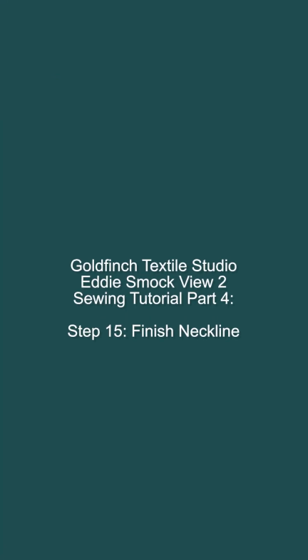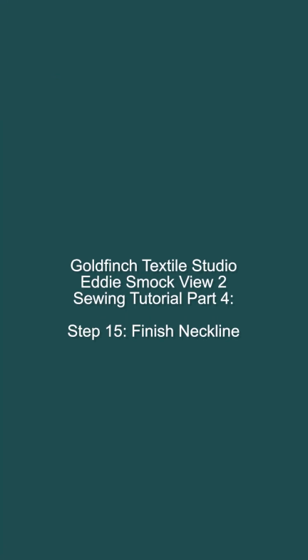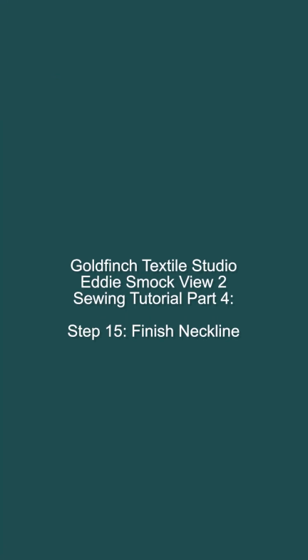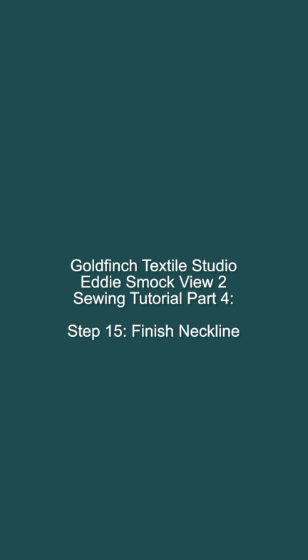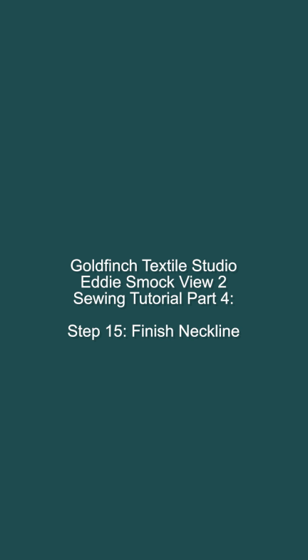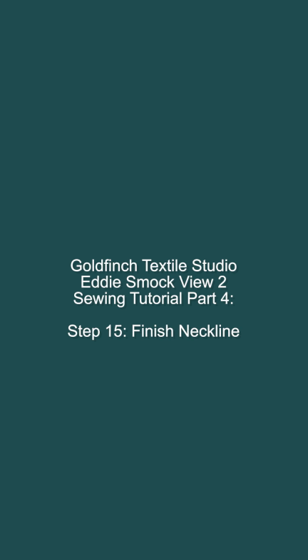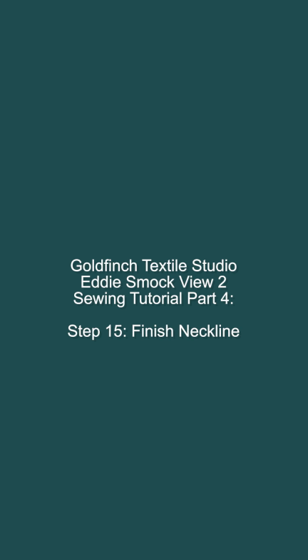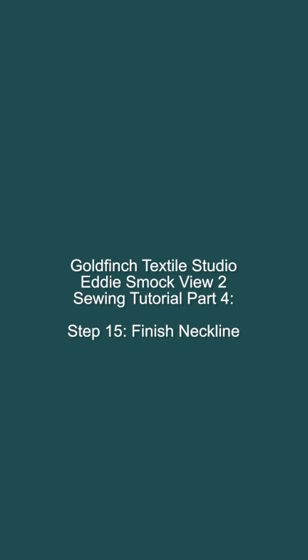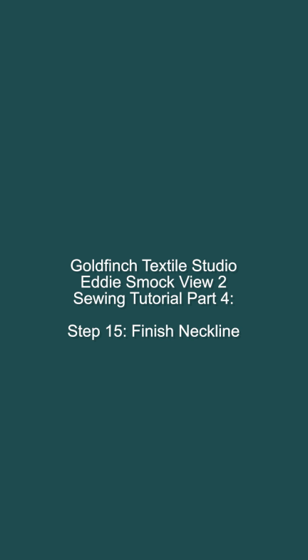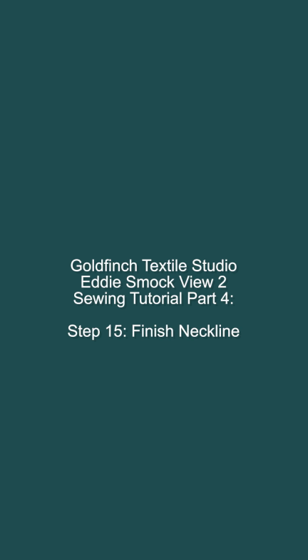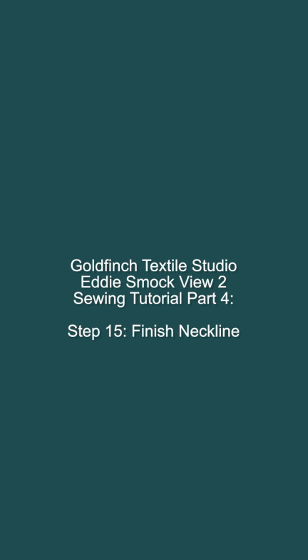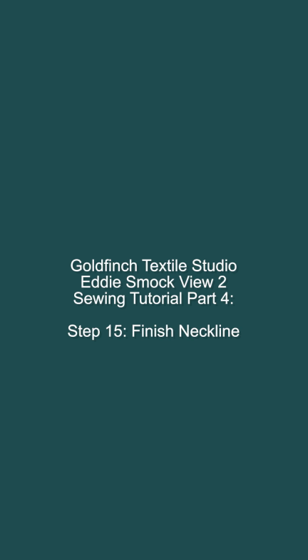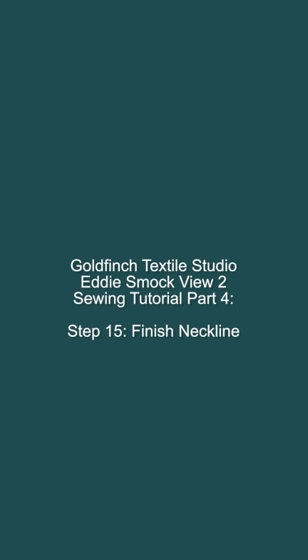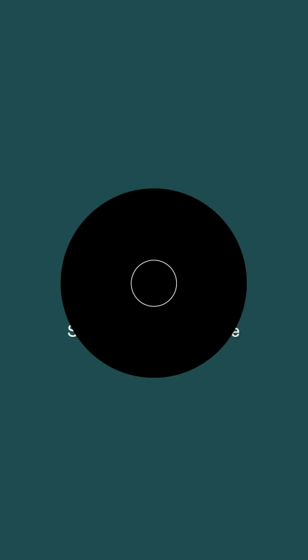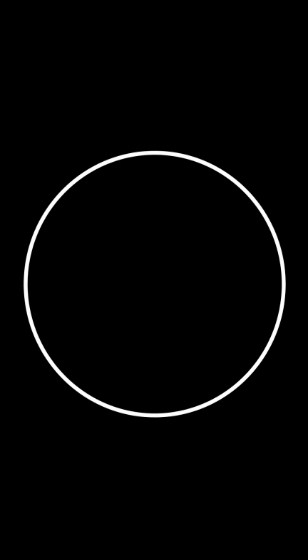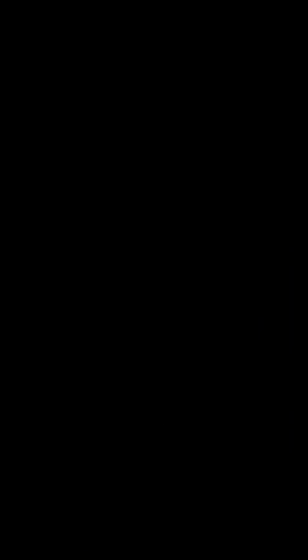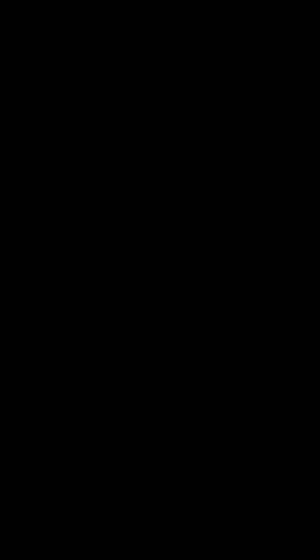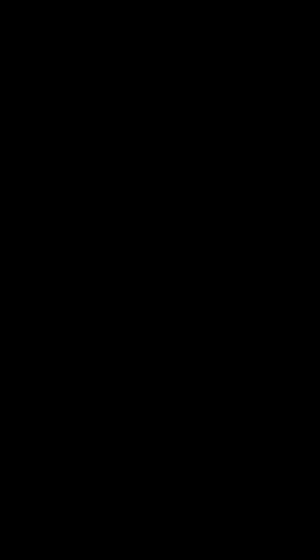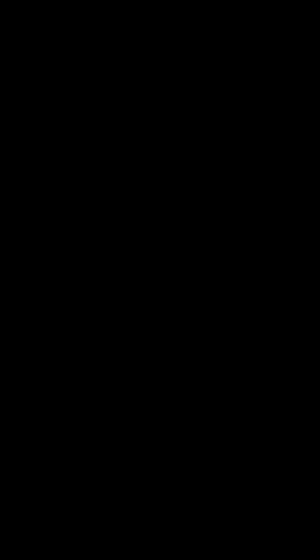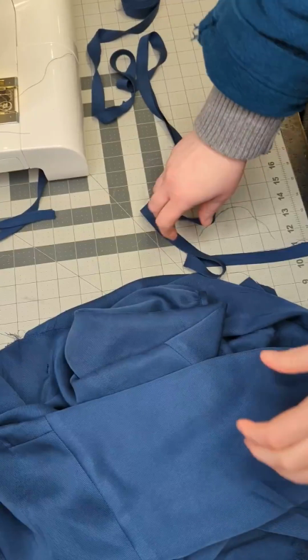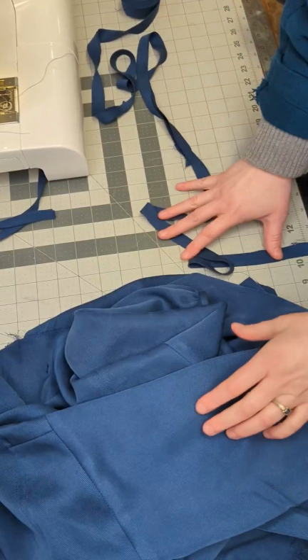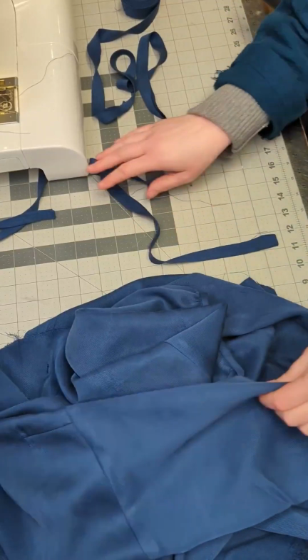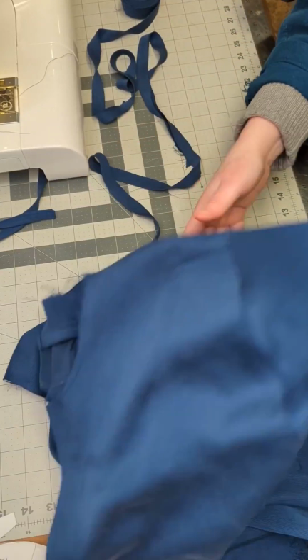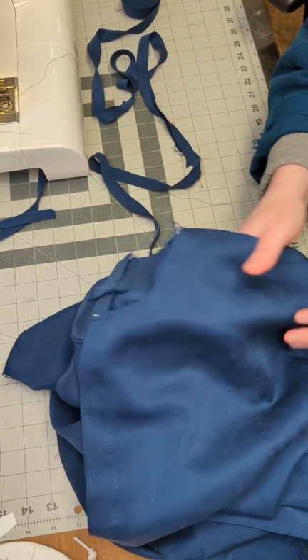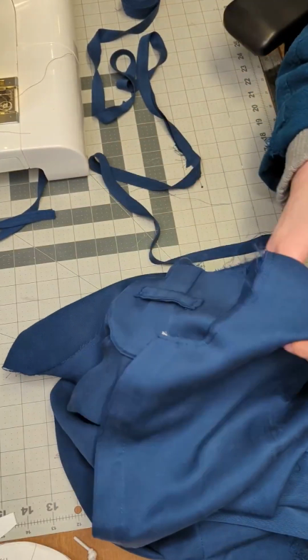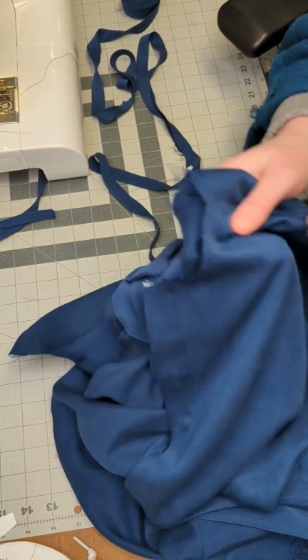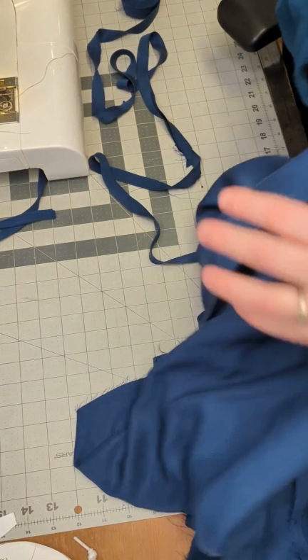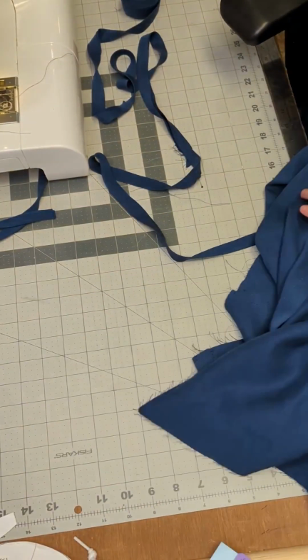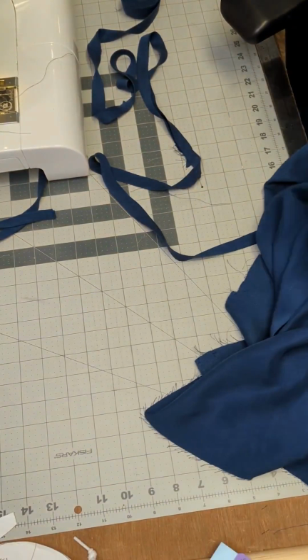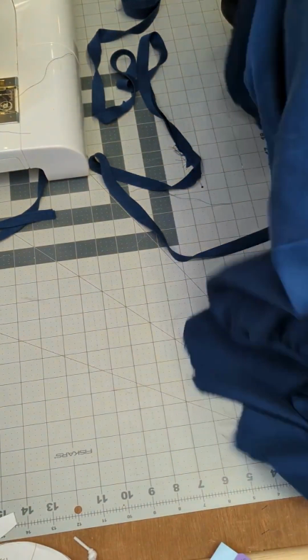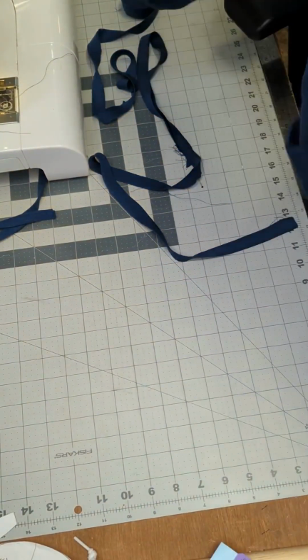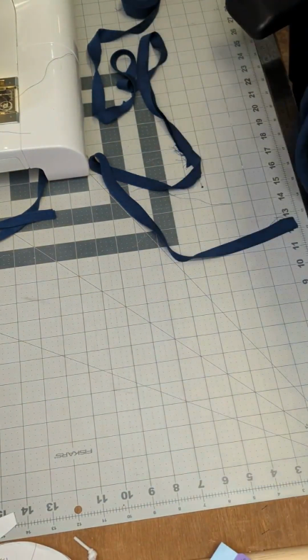Welcome to part 4 of the Eddy Smock sewing tutorial. We are going to begin by finishing the neckline.